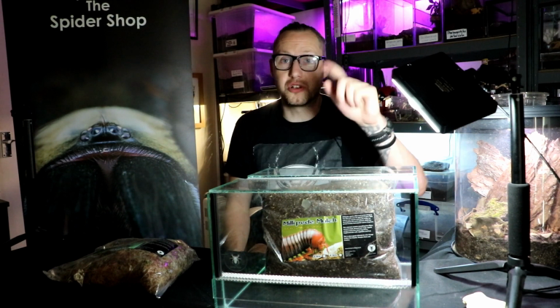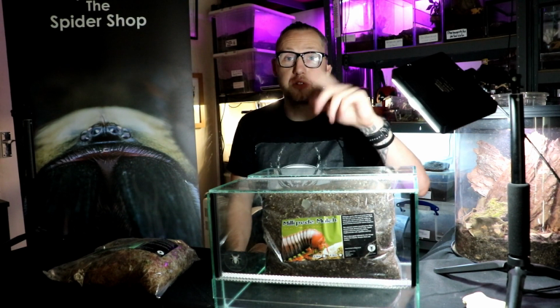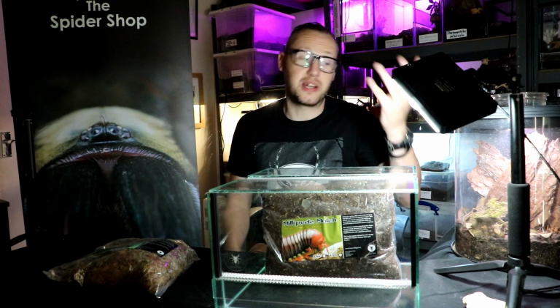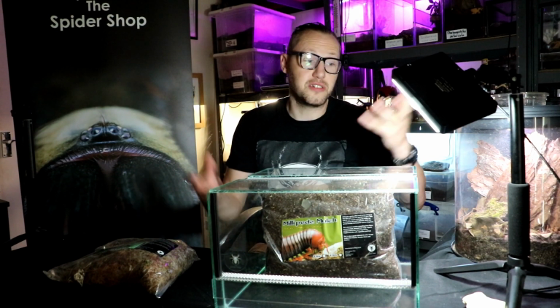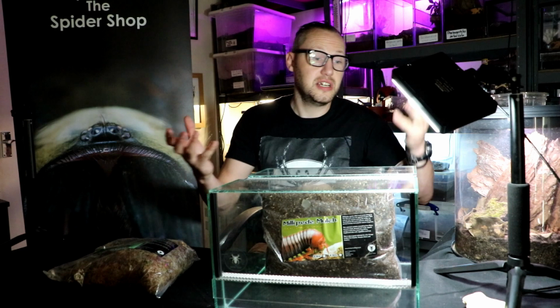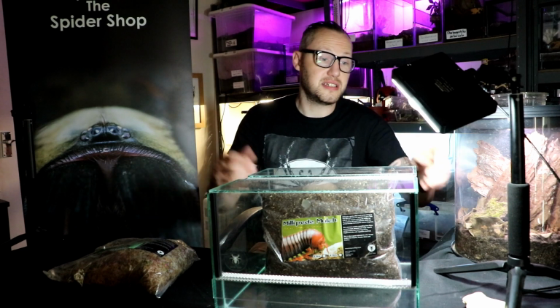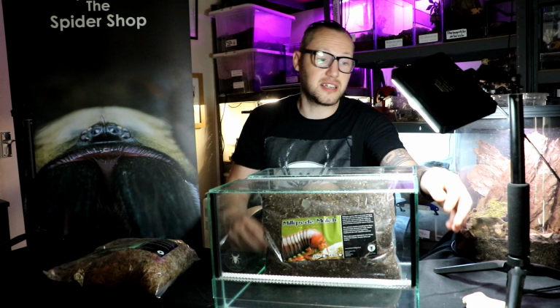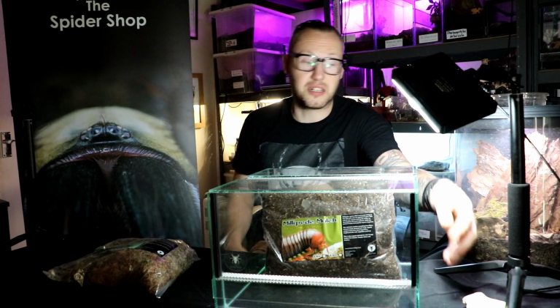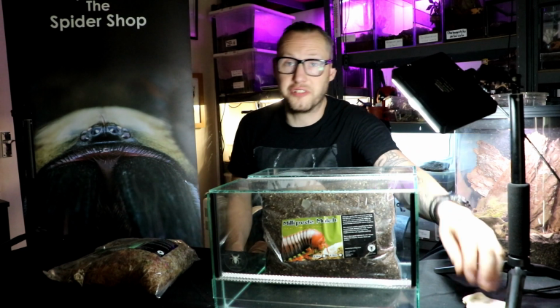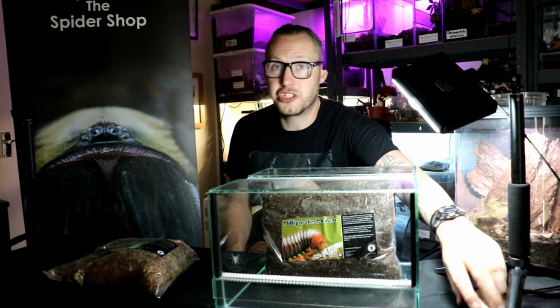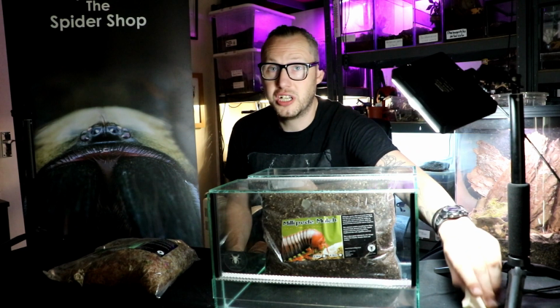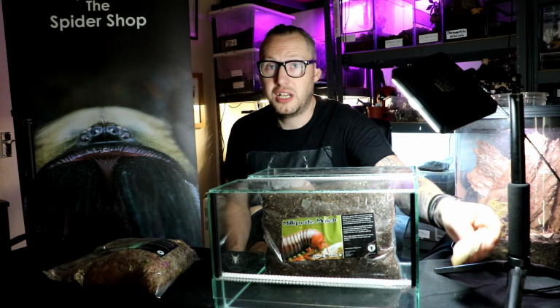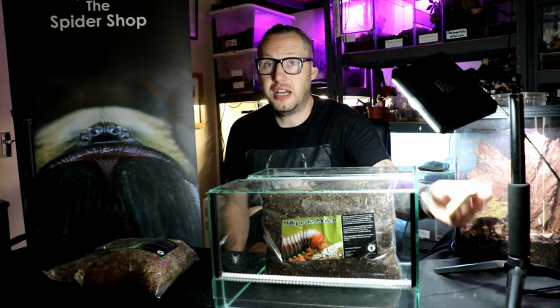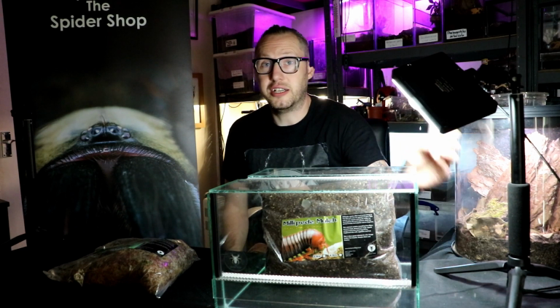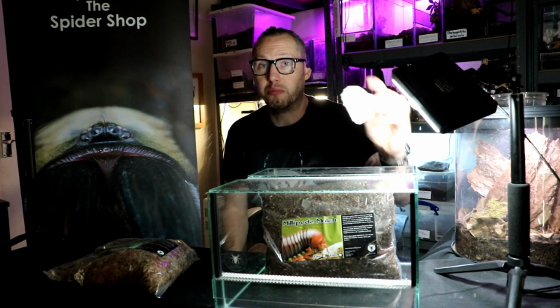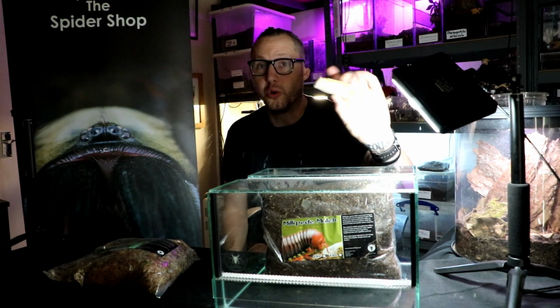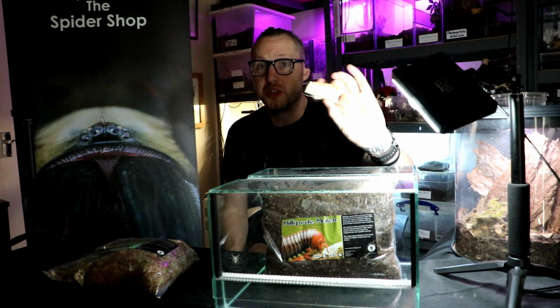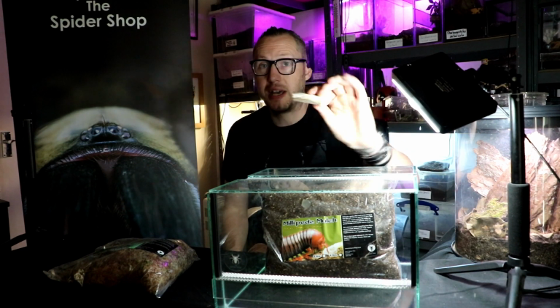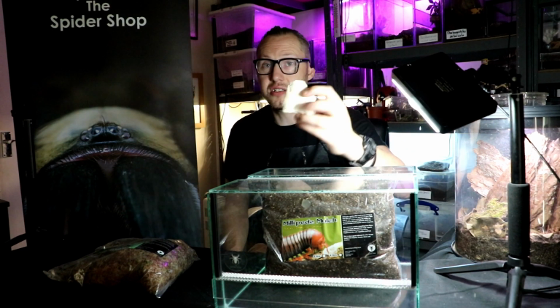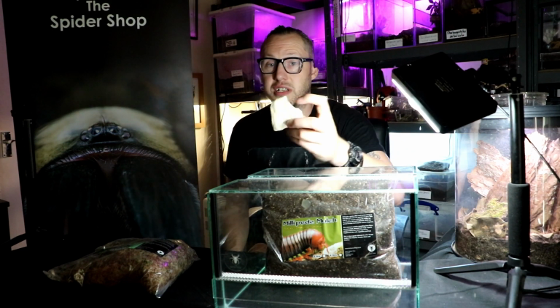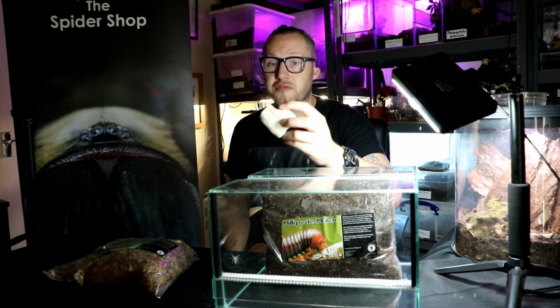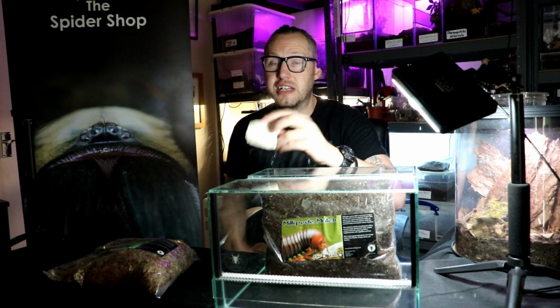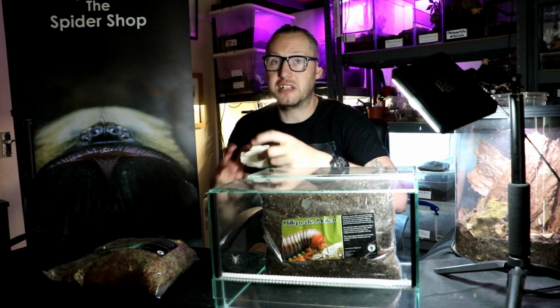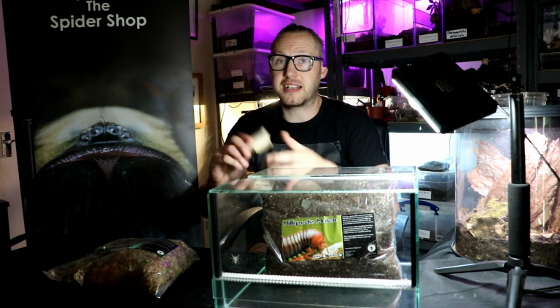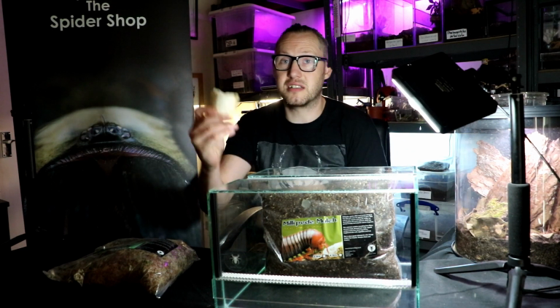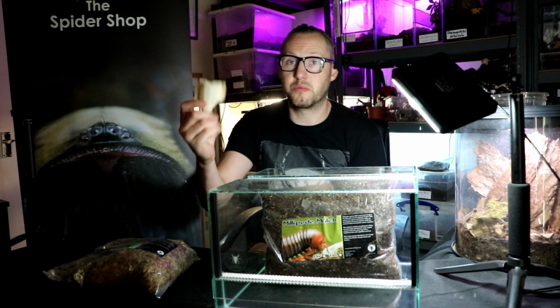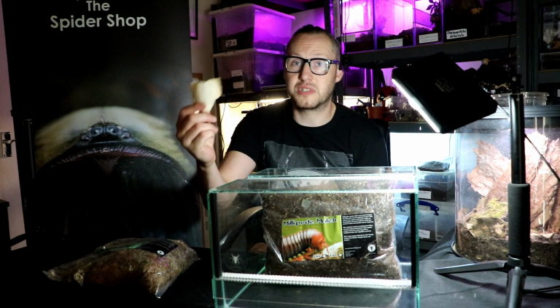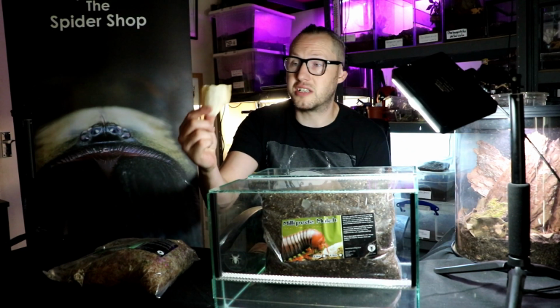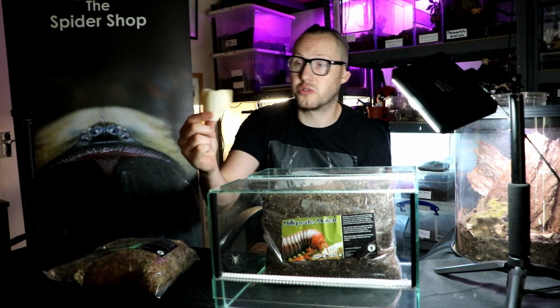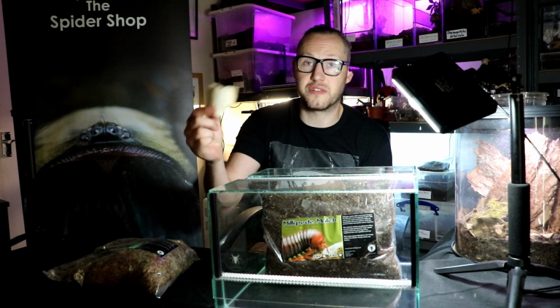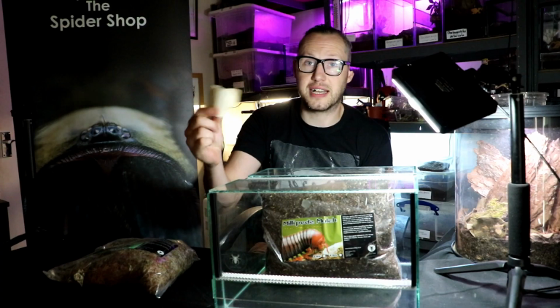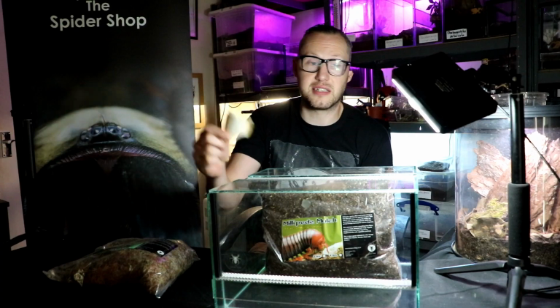Also, there's cuttlefish bone as well. That's a really, really excellent source of calcium.